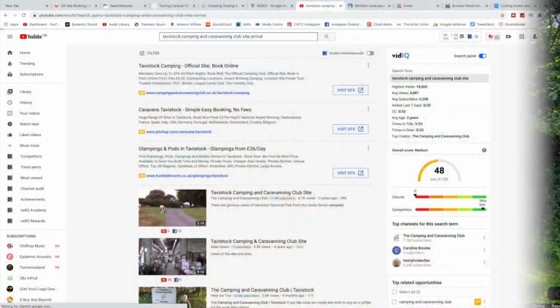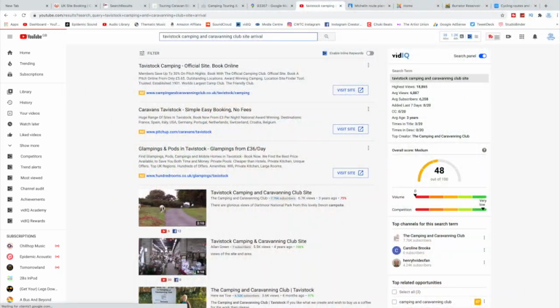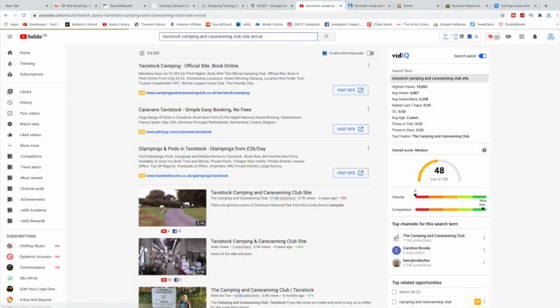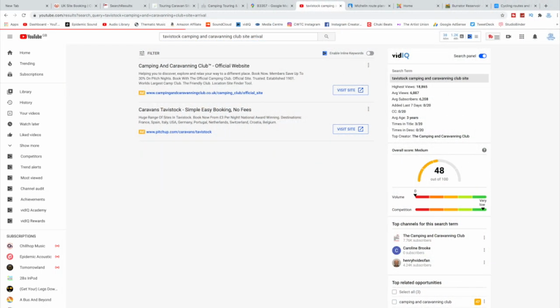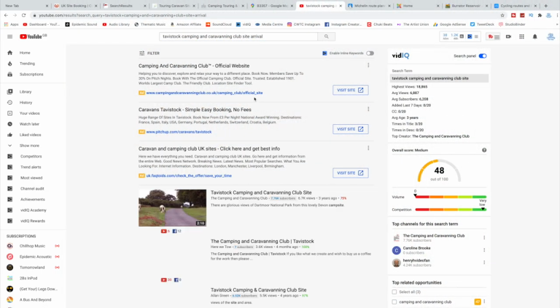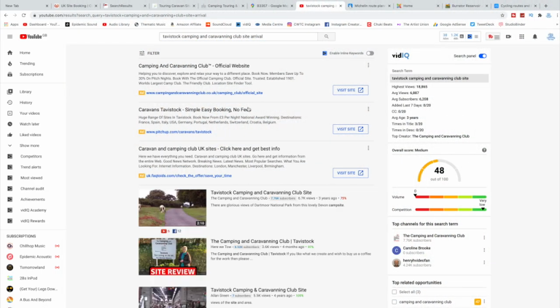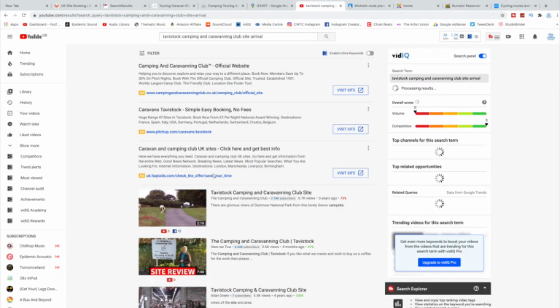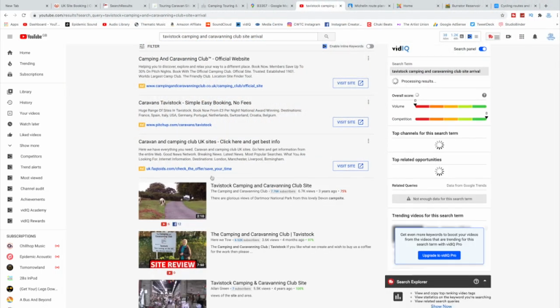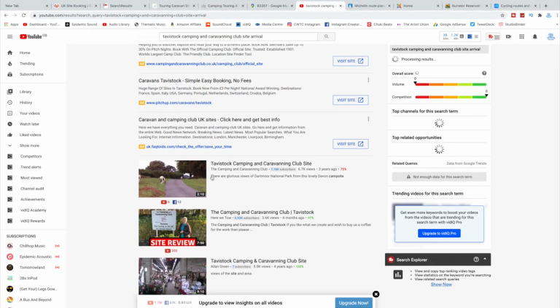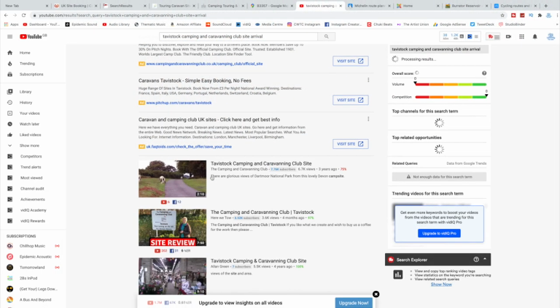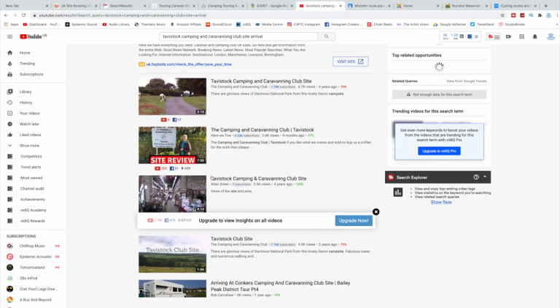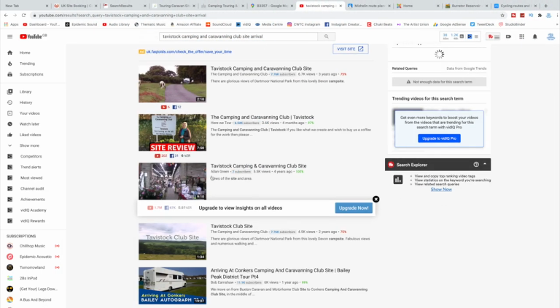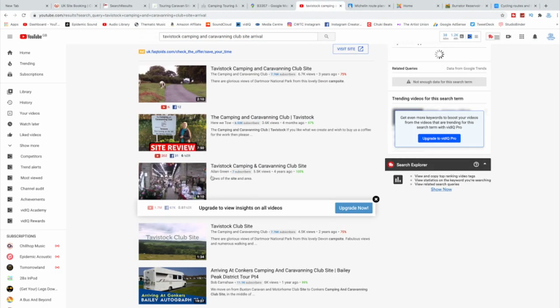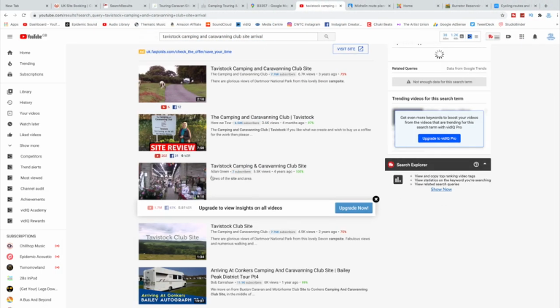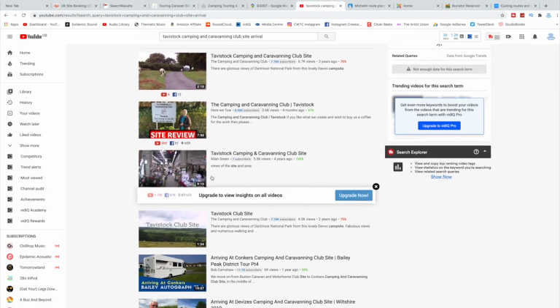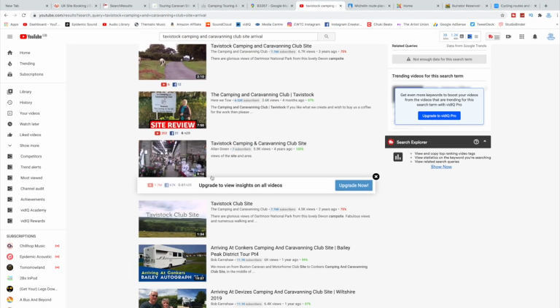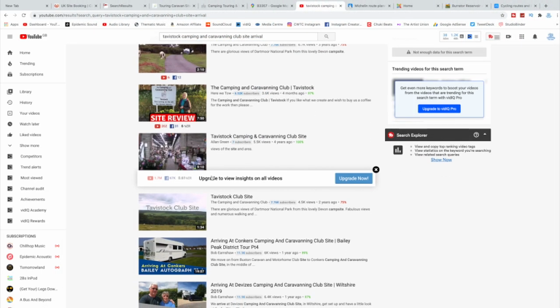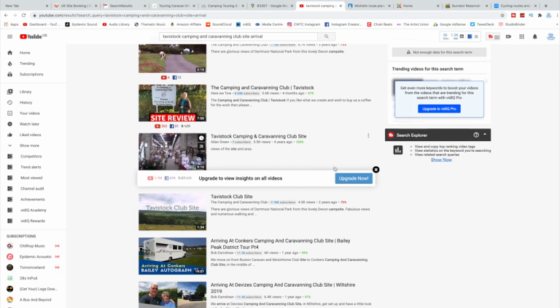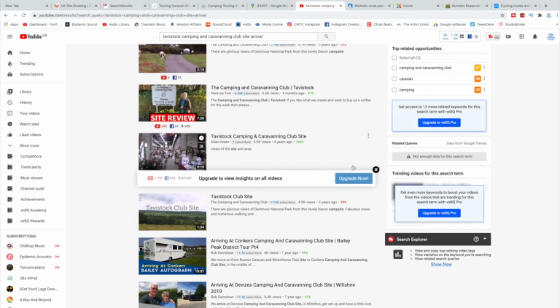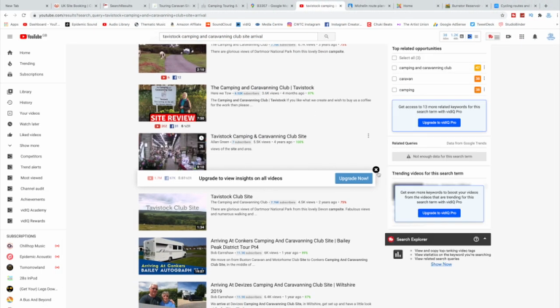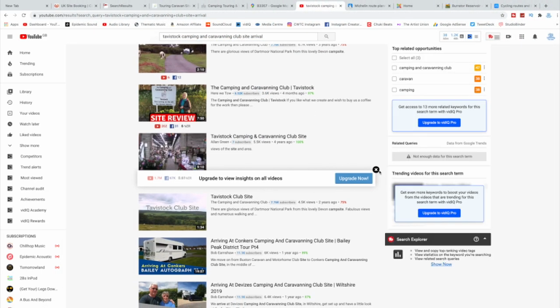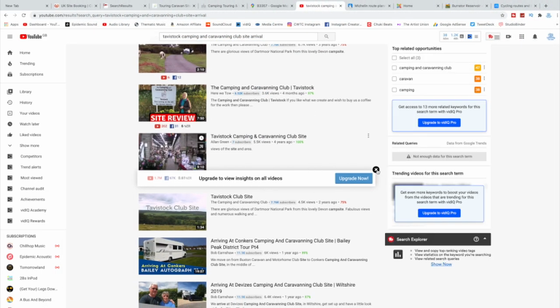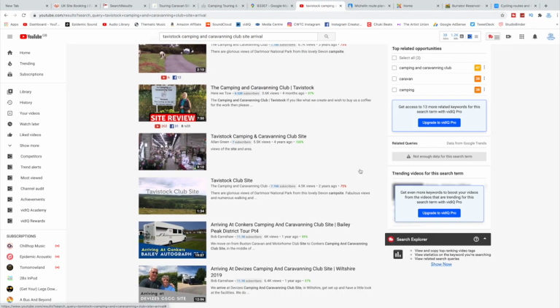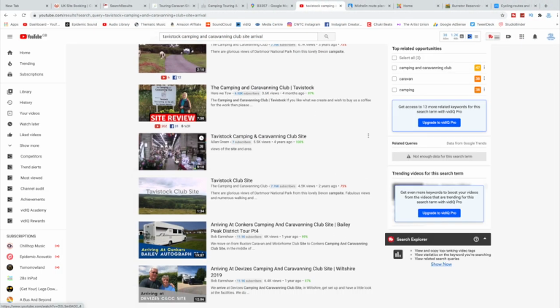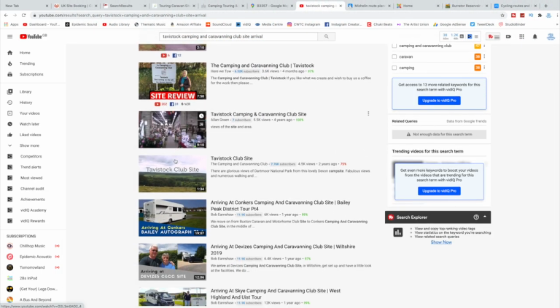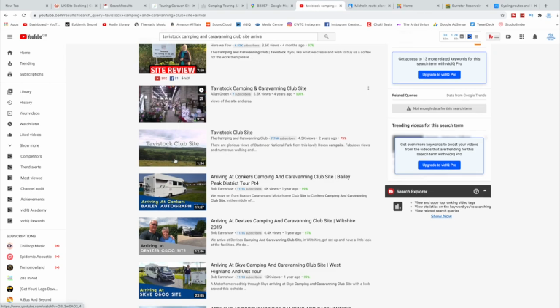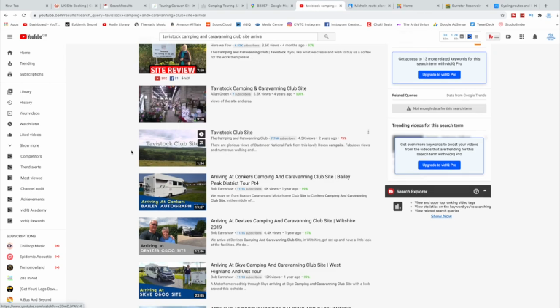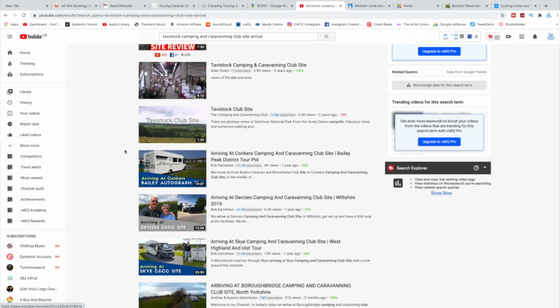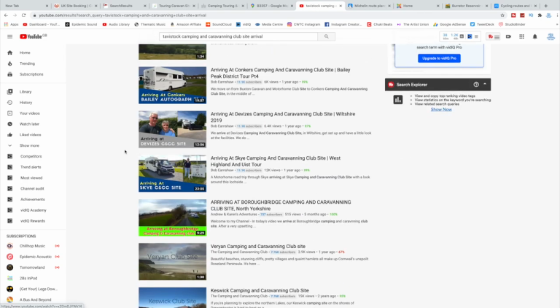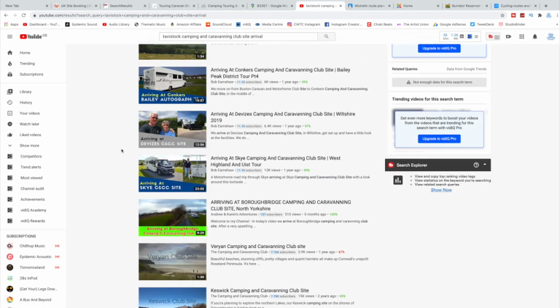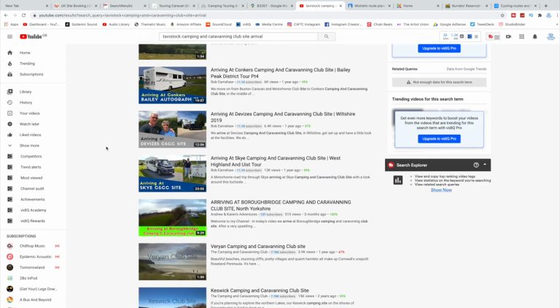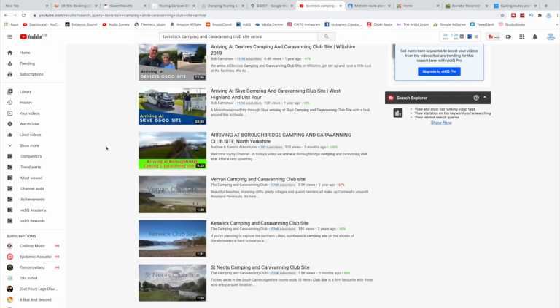I highly recommend going onto YouTube and searching the site name along with 'site arrival videos' — these are really useful for seeing exactly what to expect when you pull in.